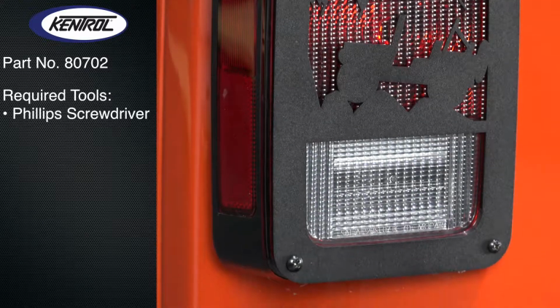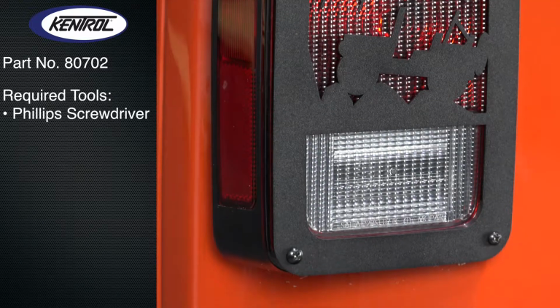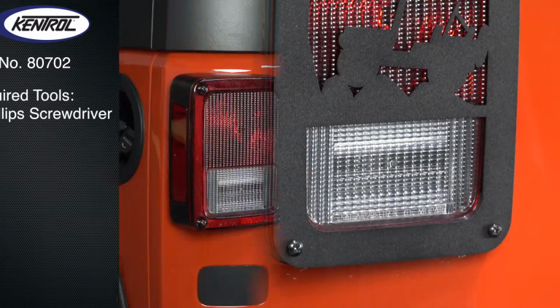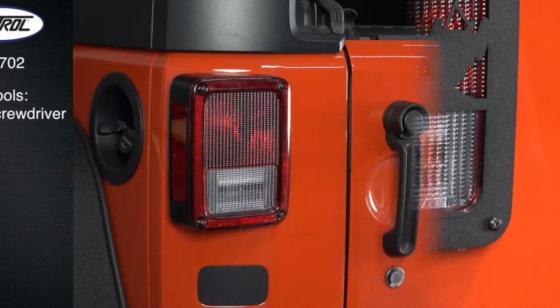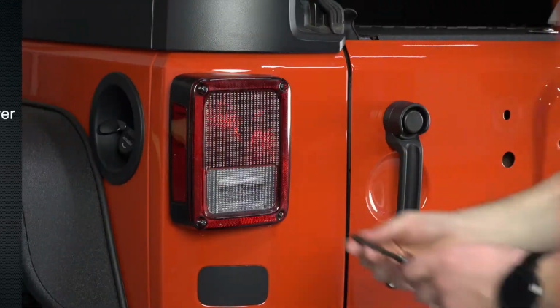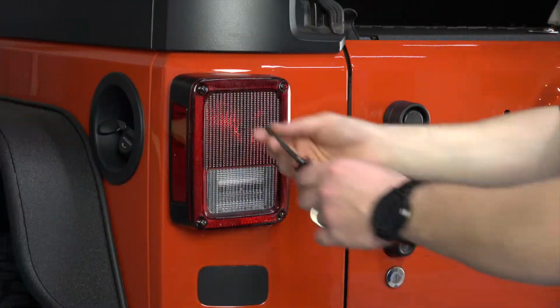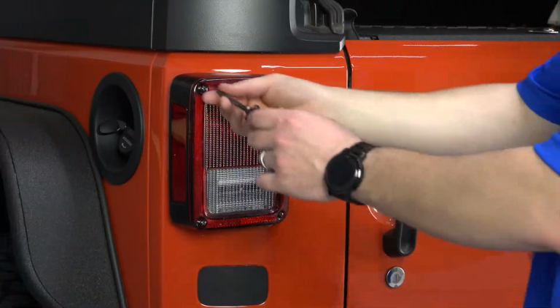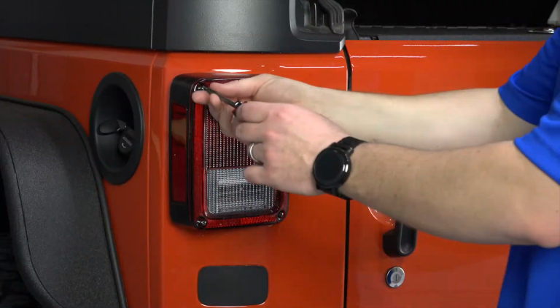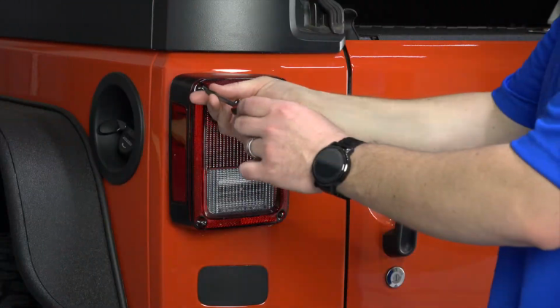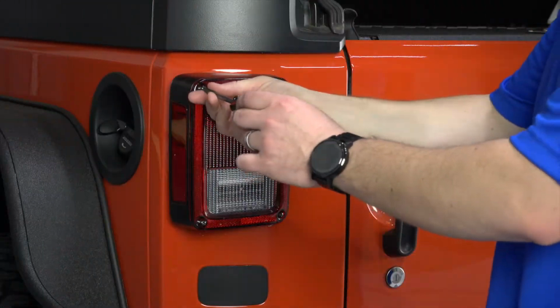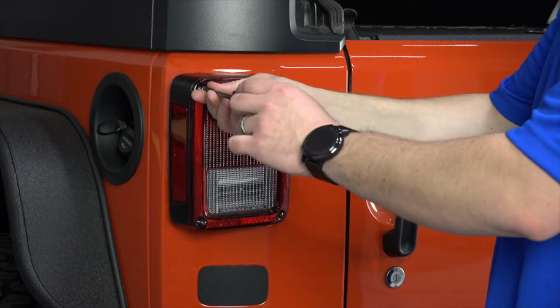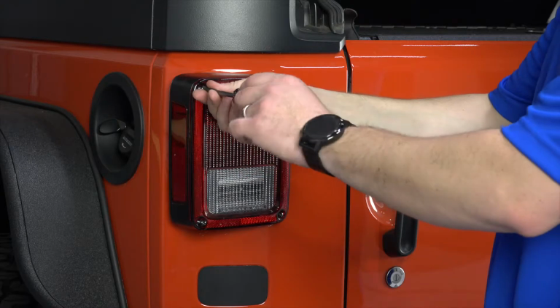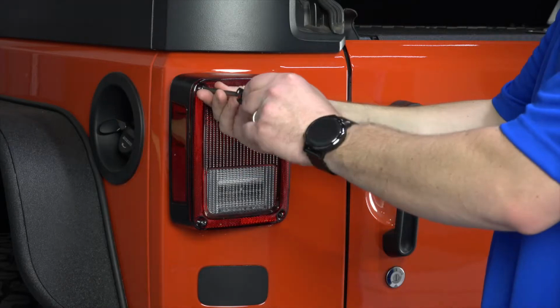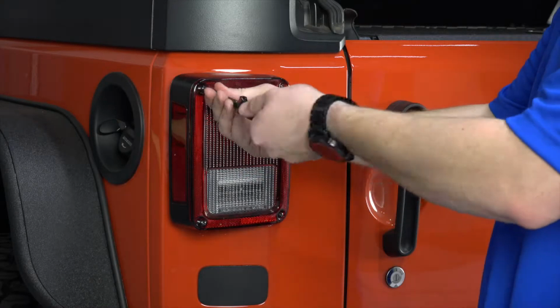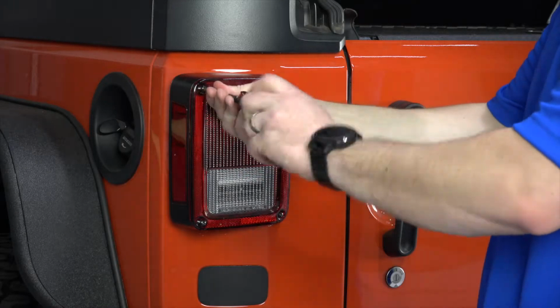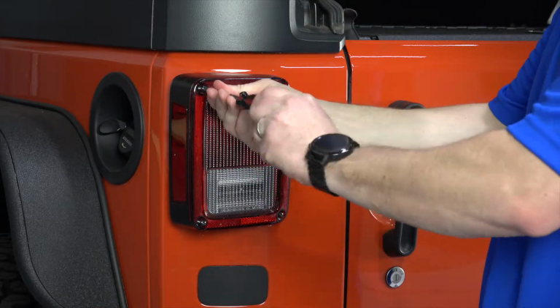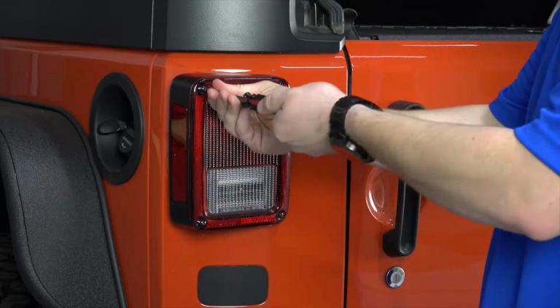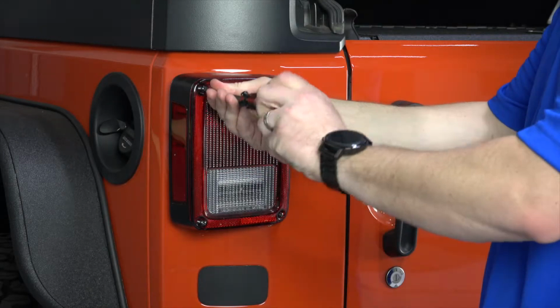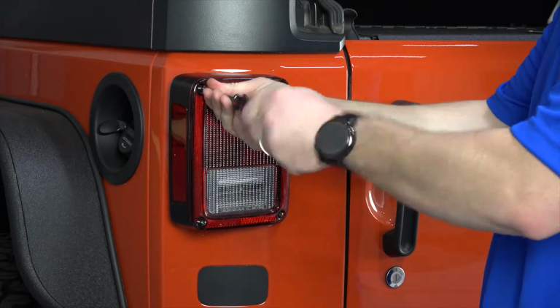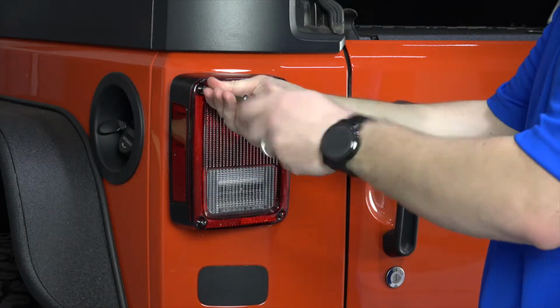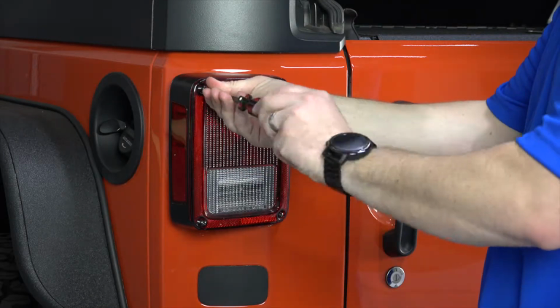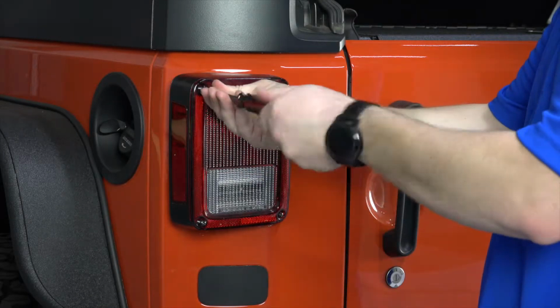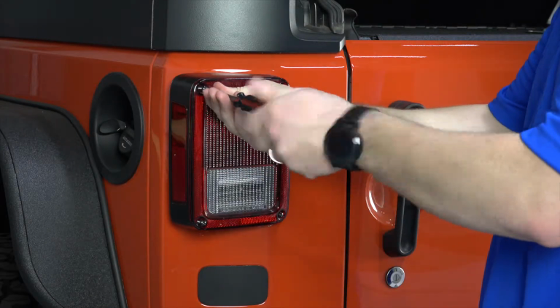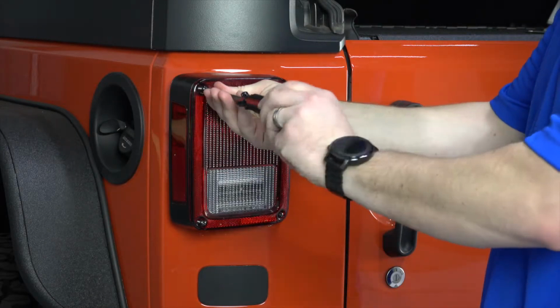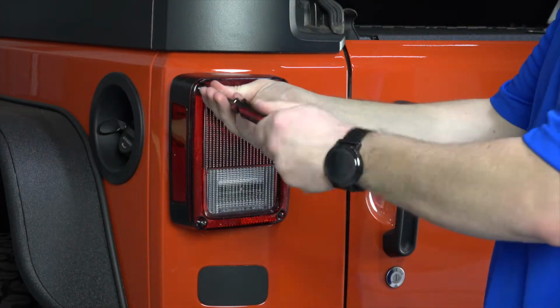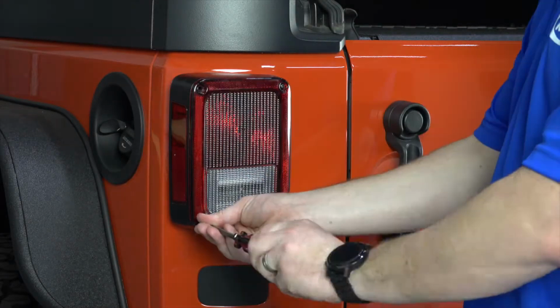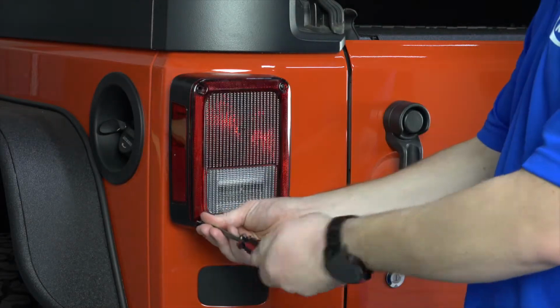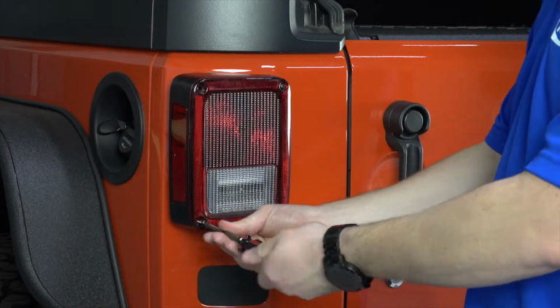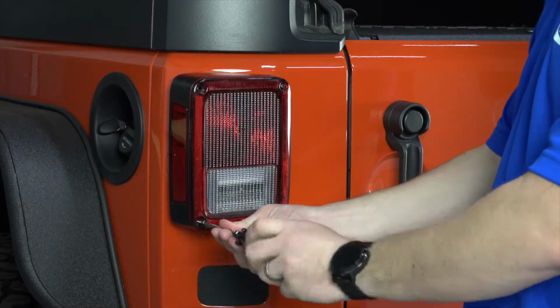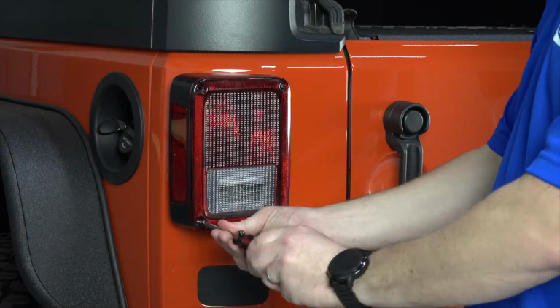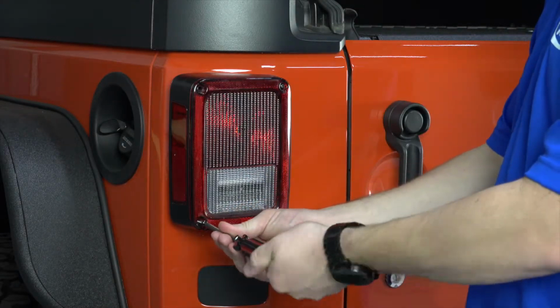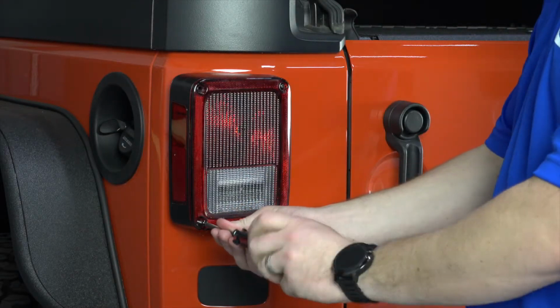Step 1. Remove your taillight screws. On the driver's side, remove the four screws that attach the taillight to the Jeep.